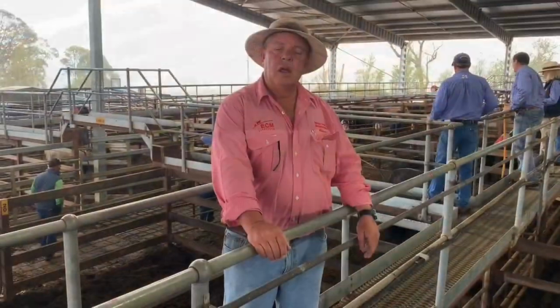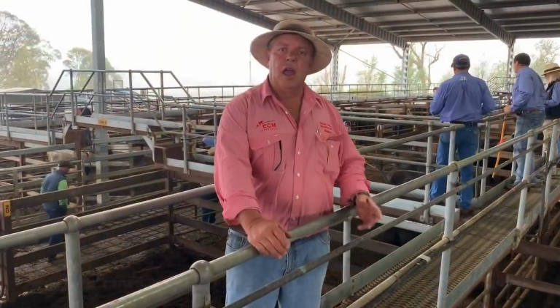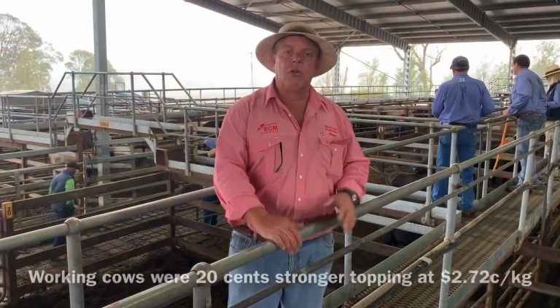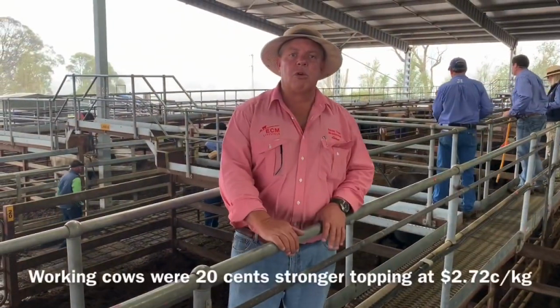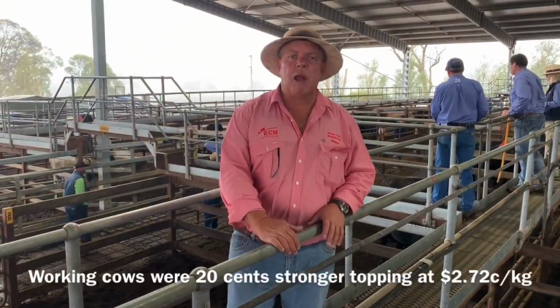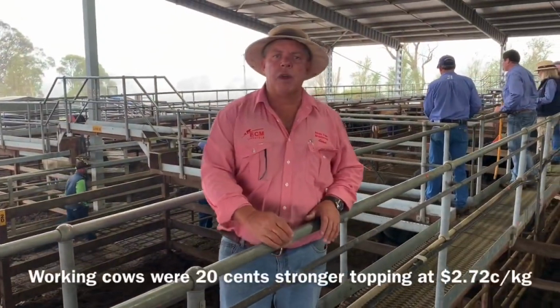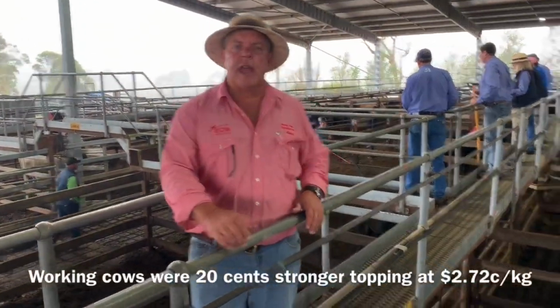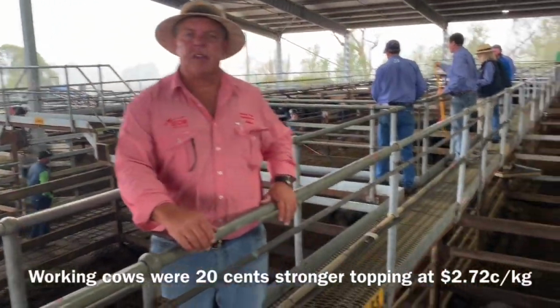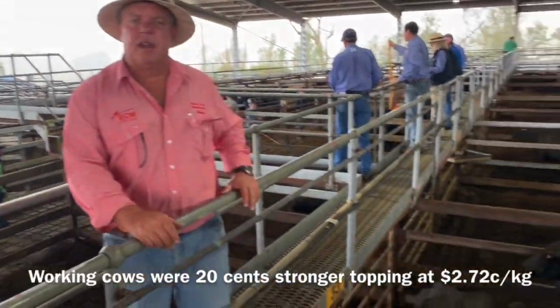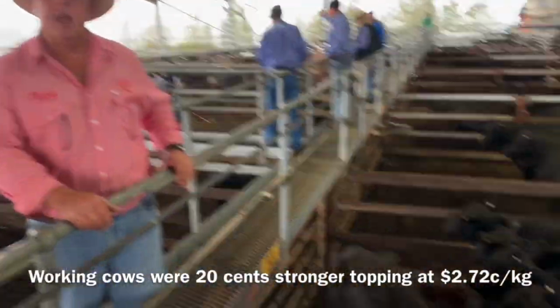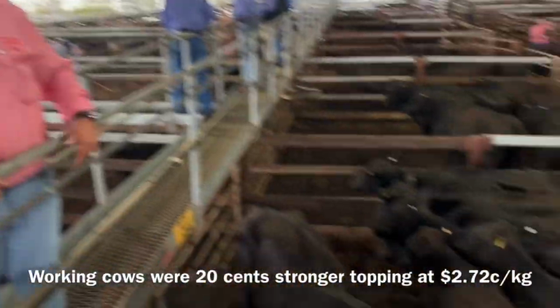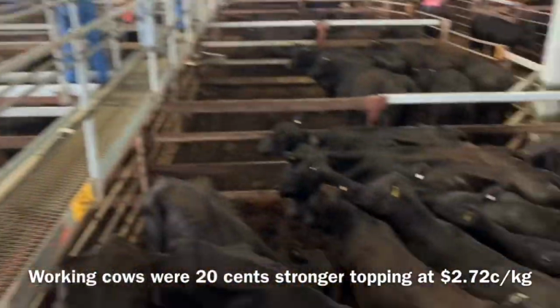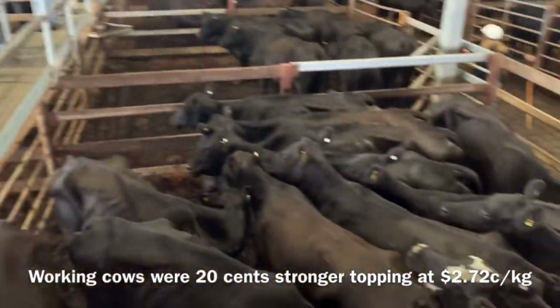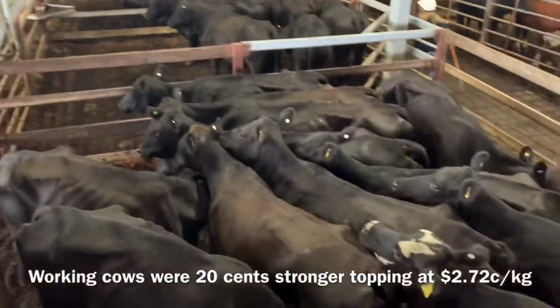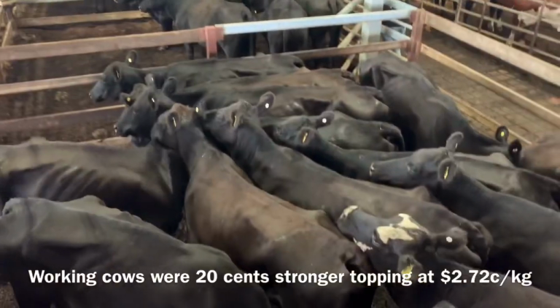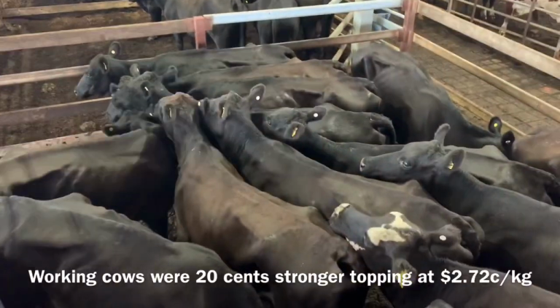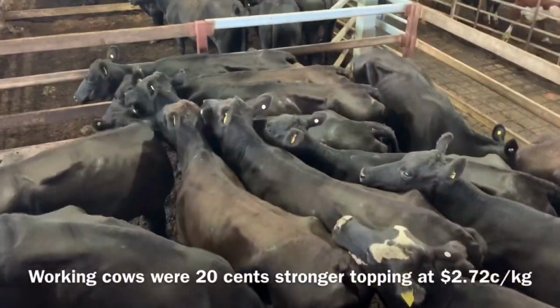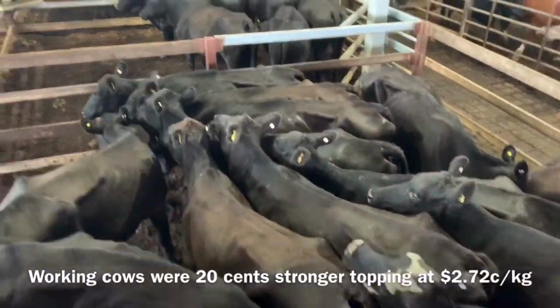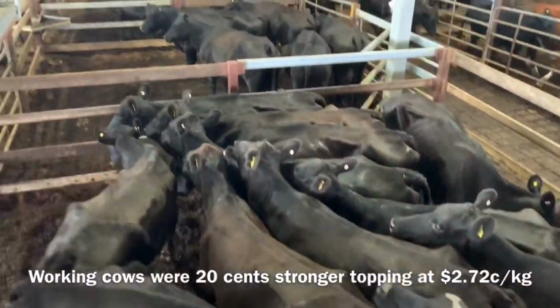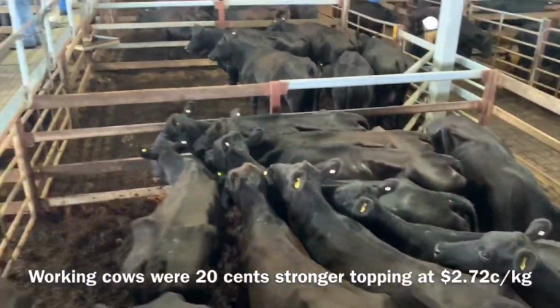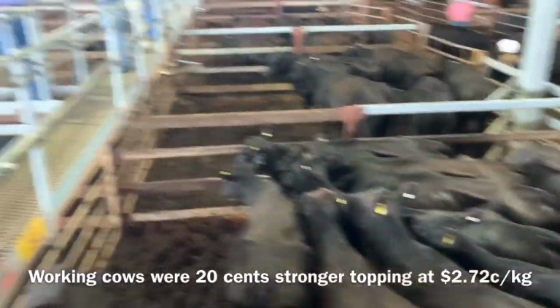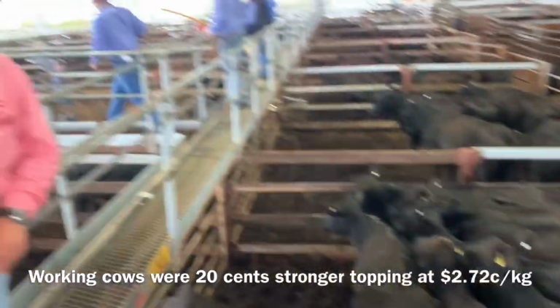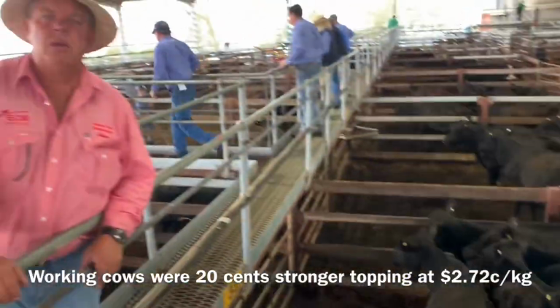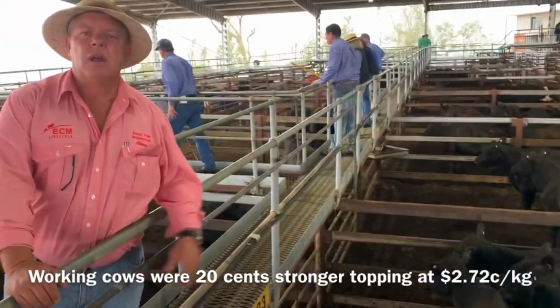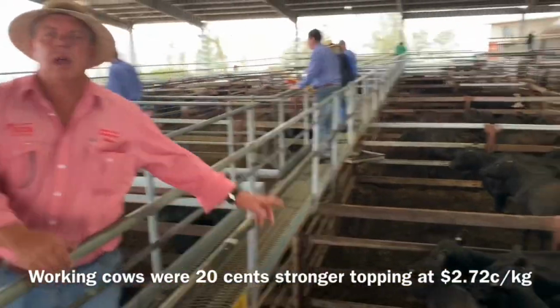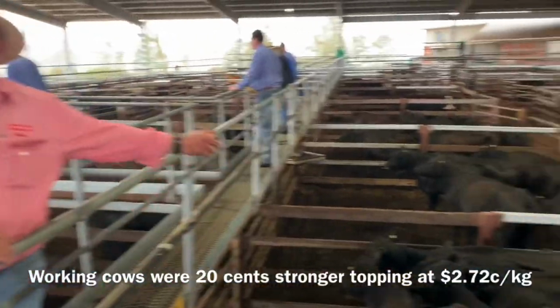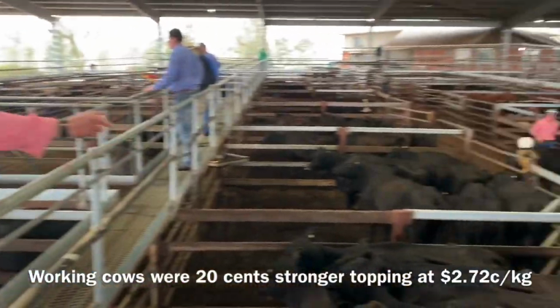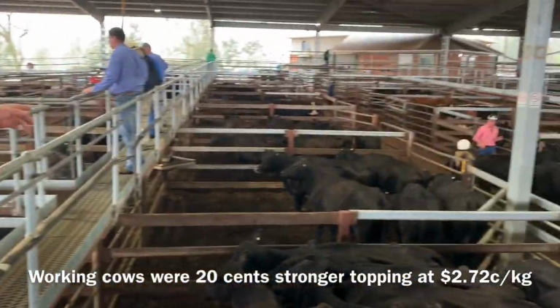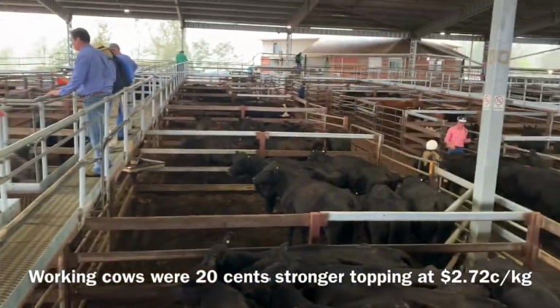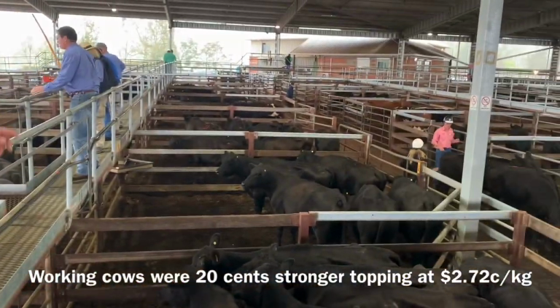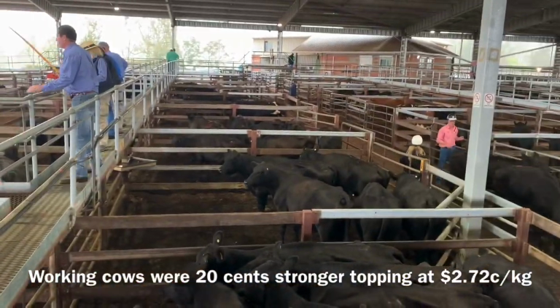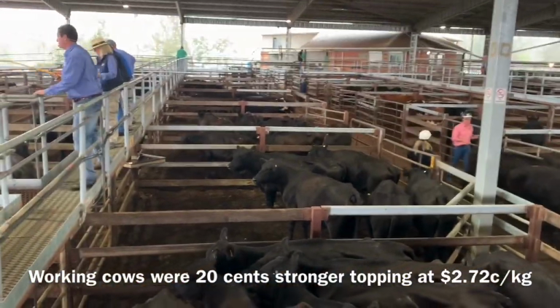Yeah, good run of work here today. The weeped cattle here made $2.71, and this weeped here made $2.78.